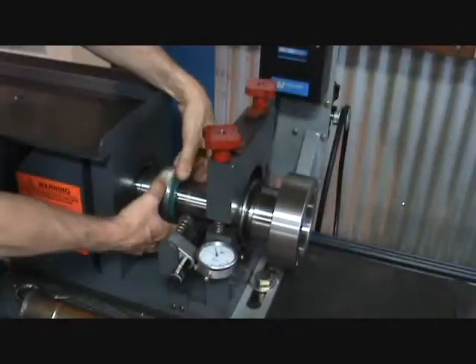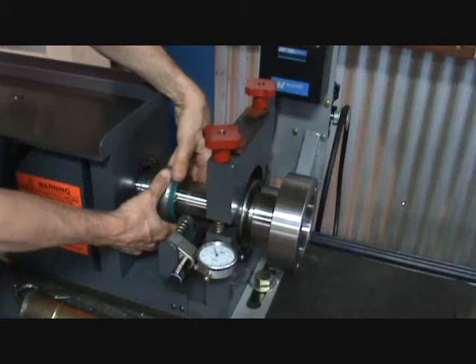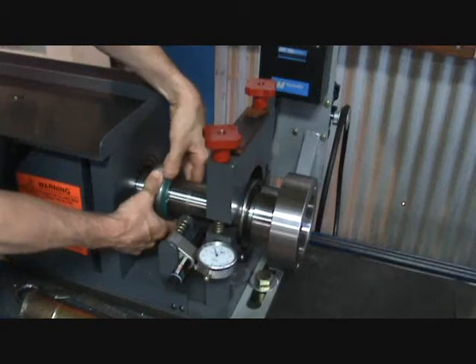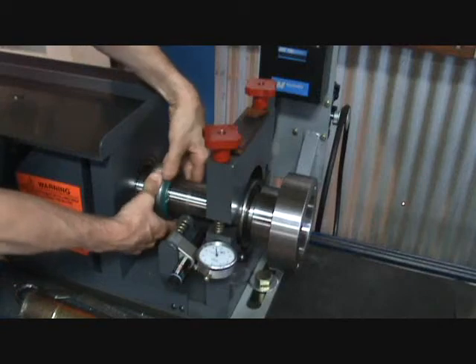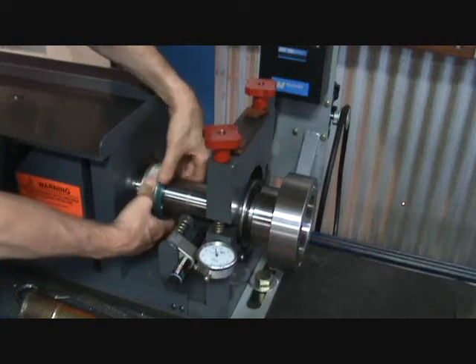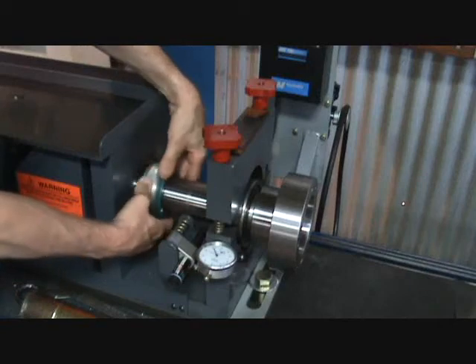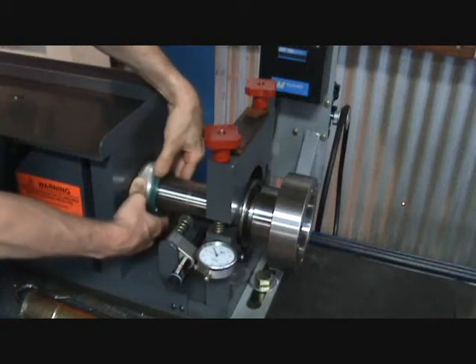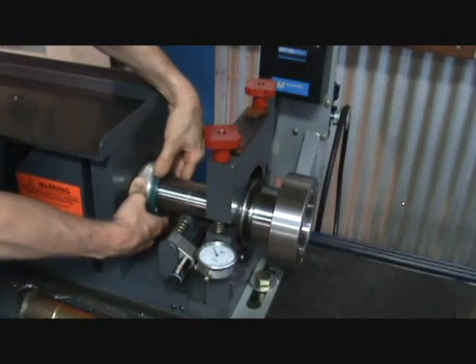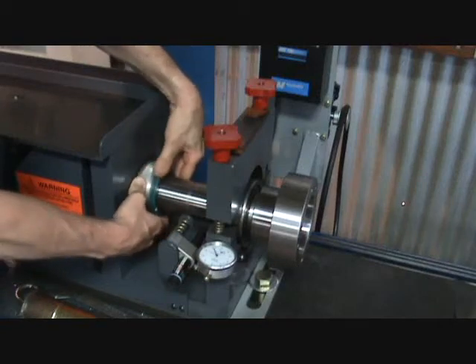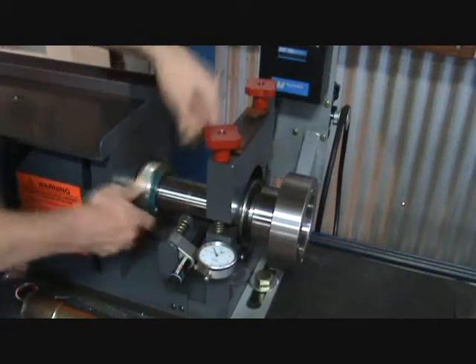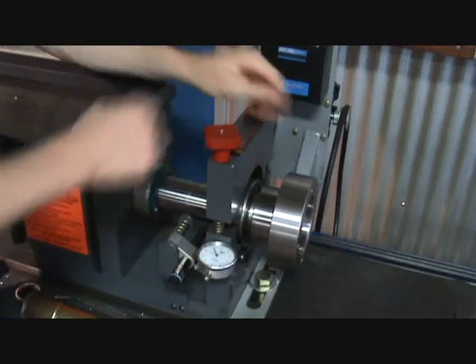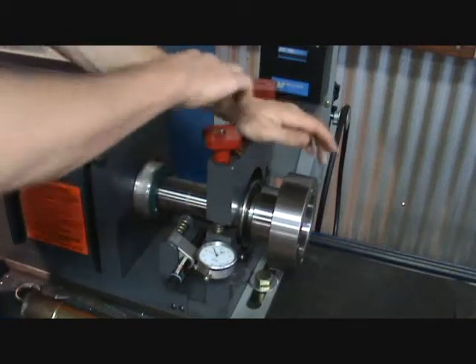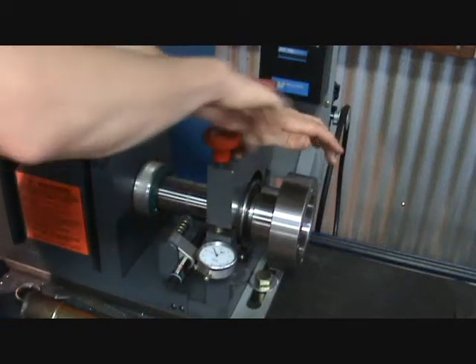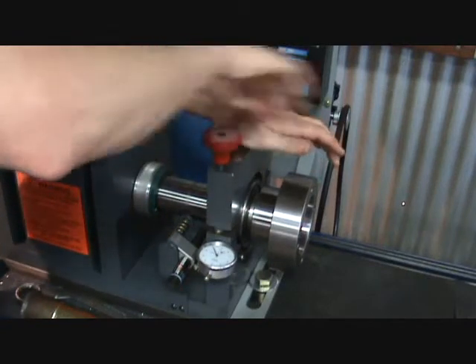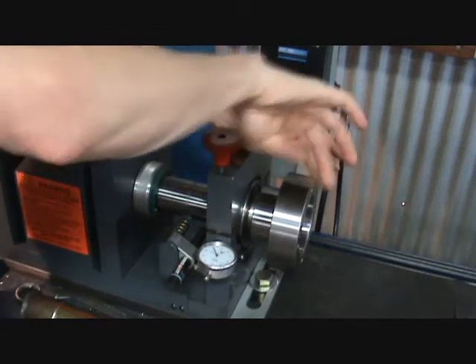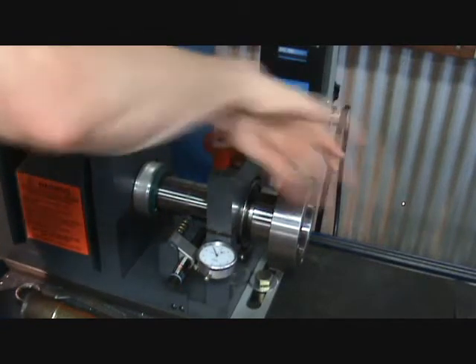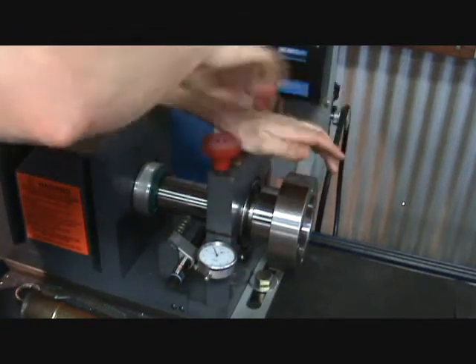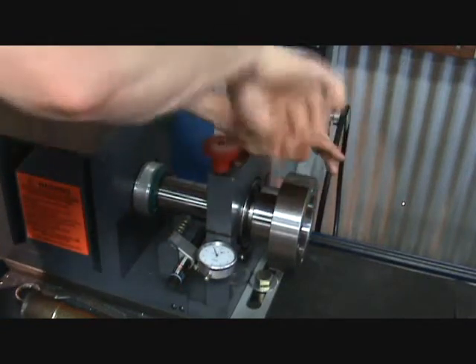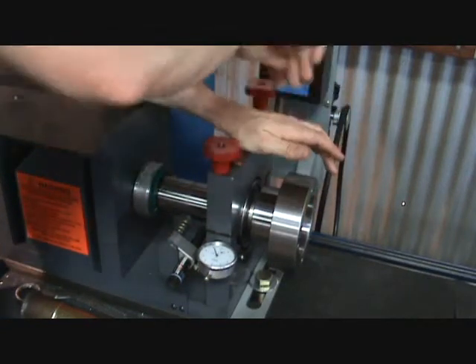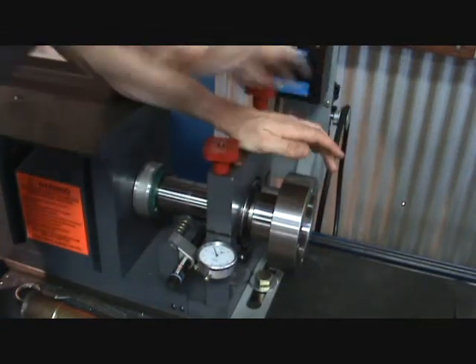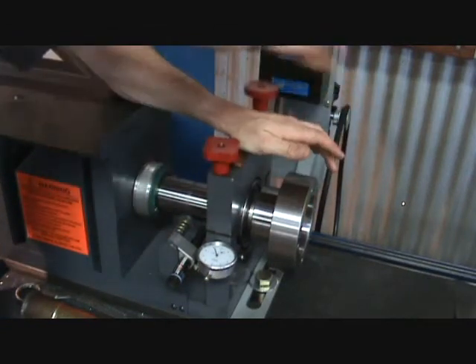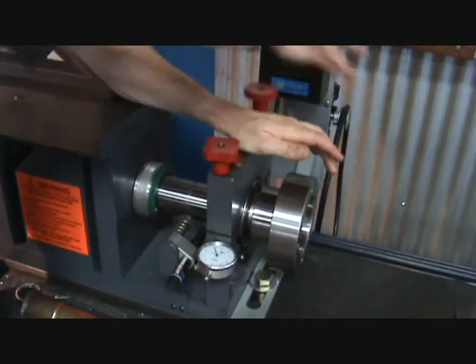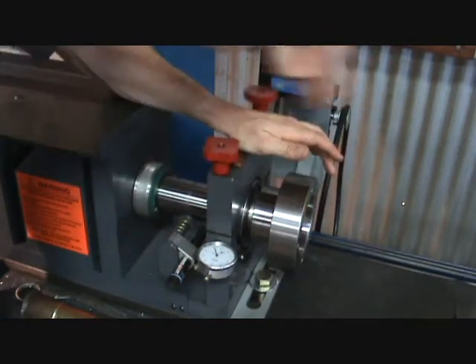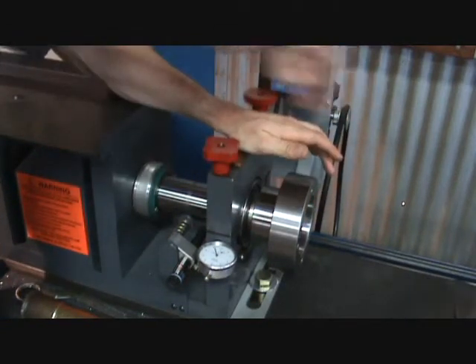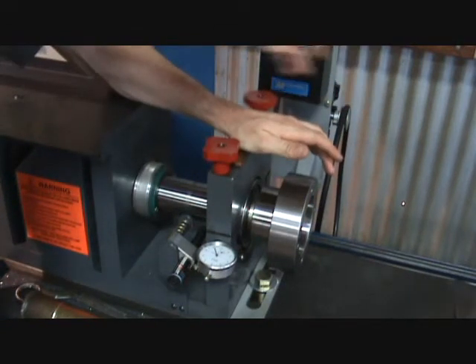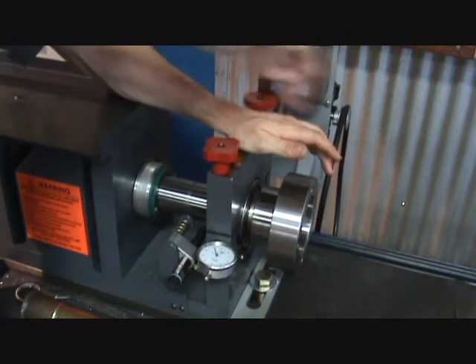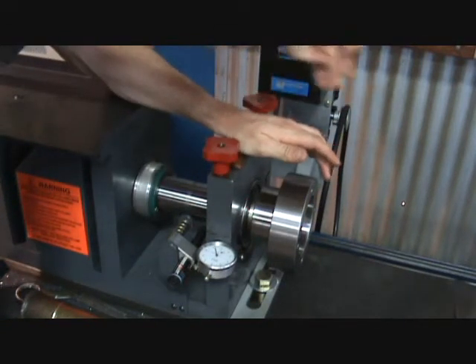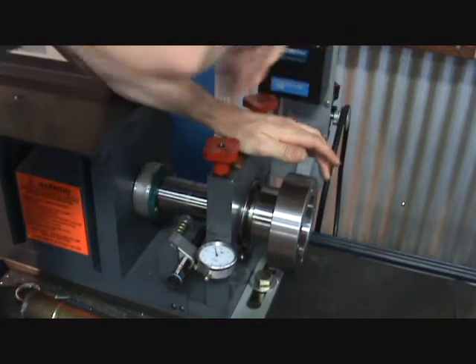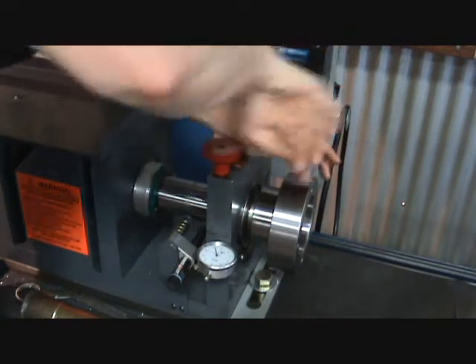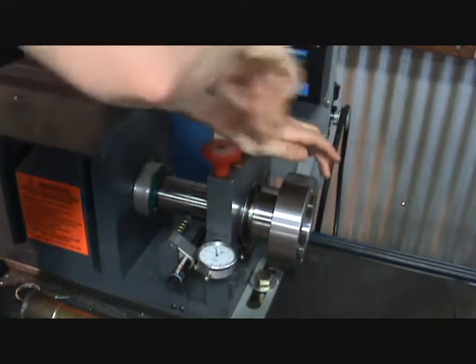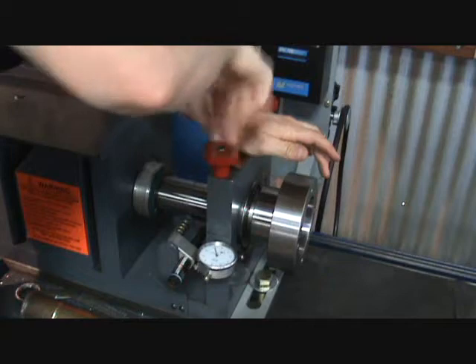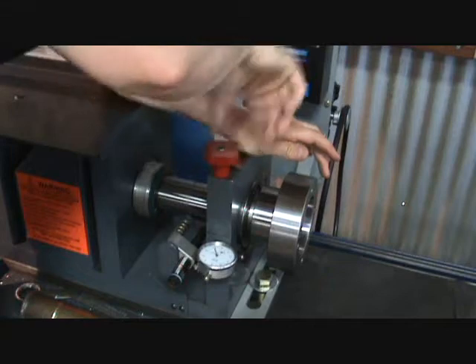Slide lock sleeve into position, then tighten the red hand knobs to secure the bearing cap.